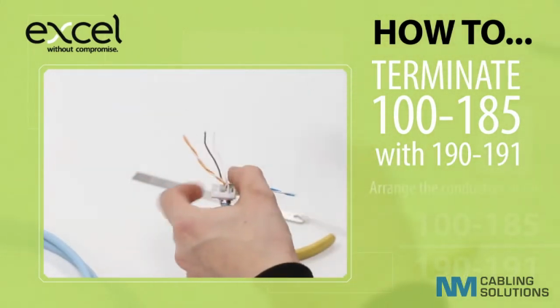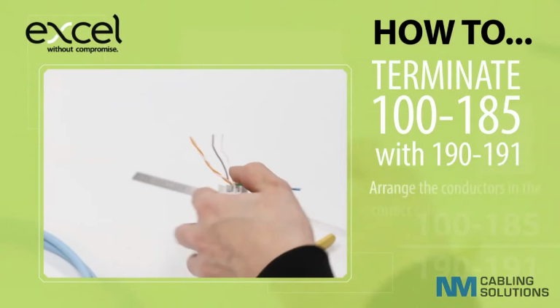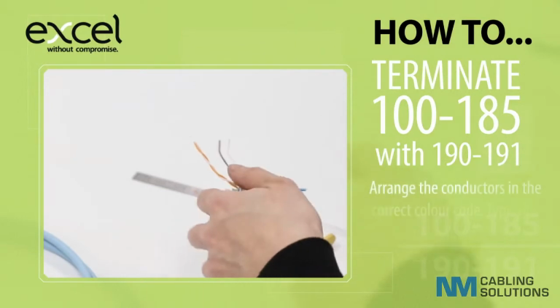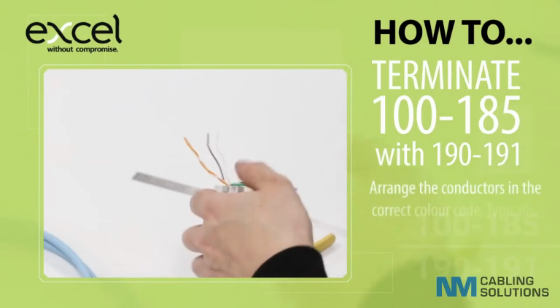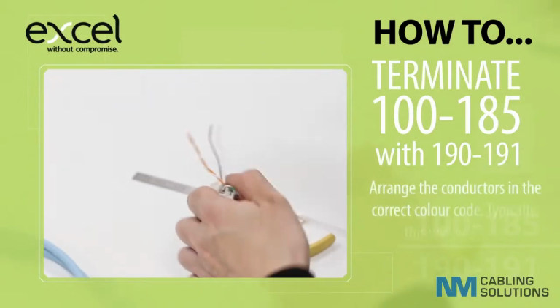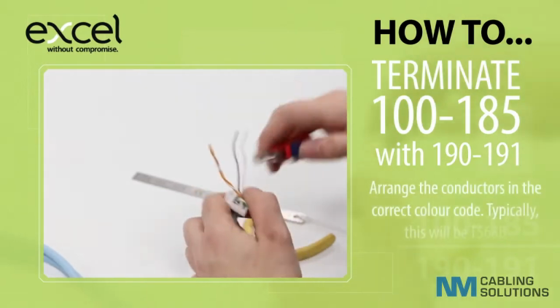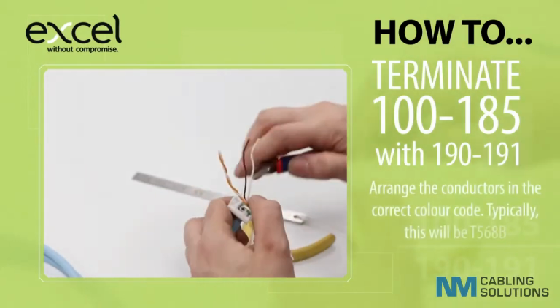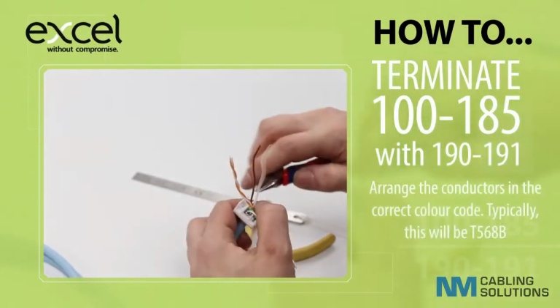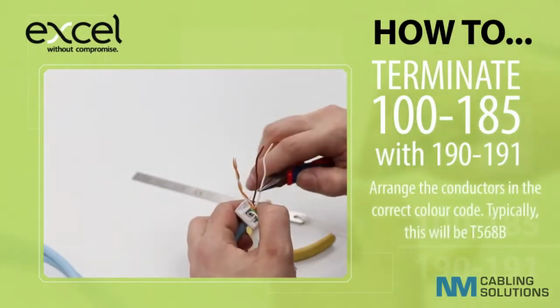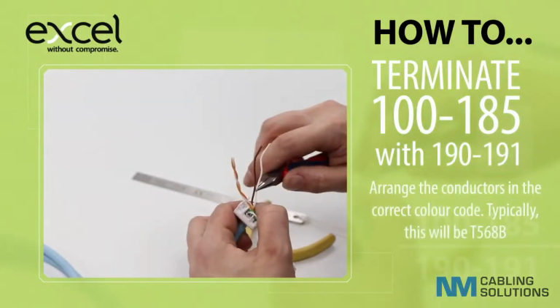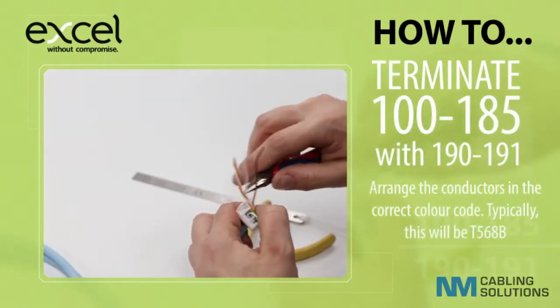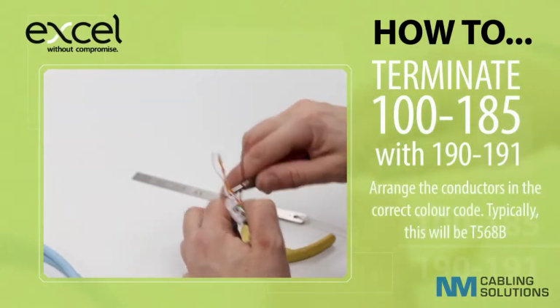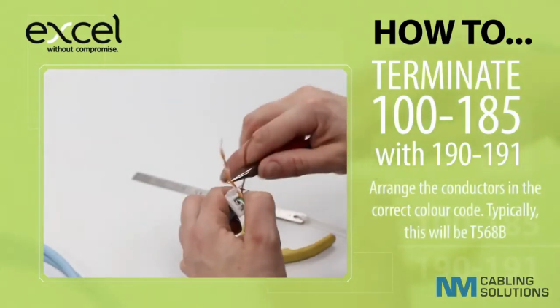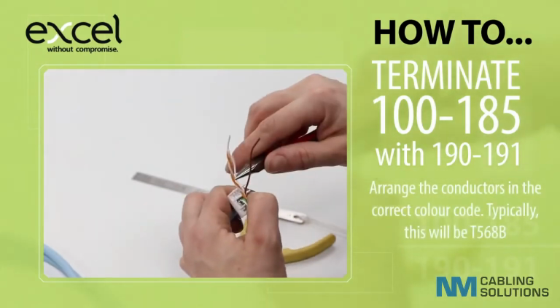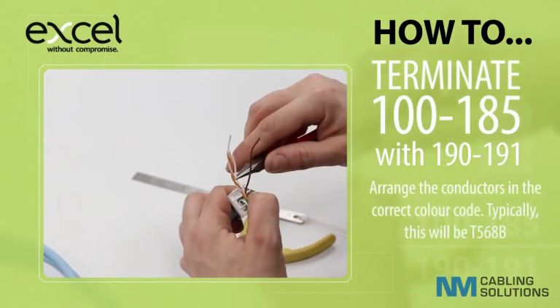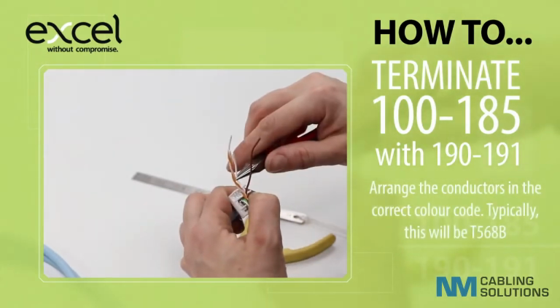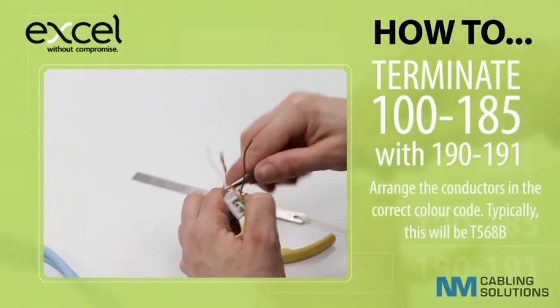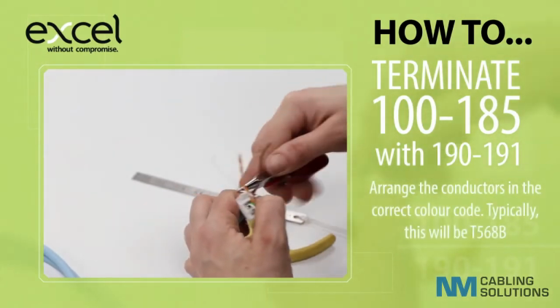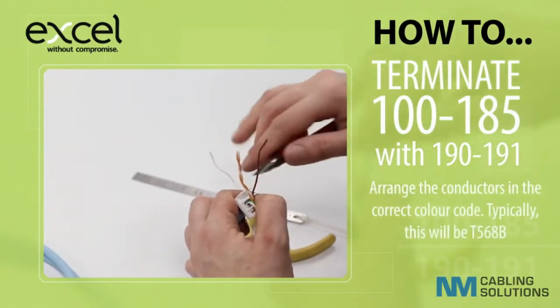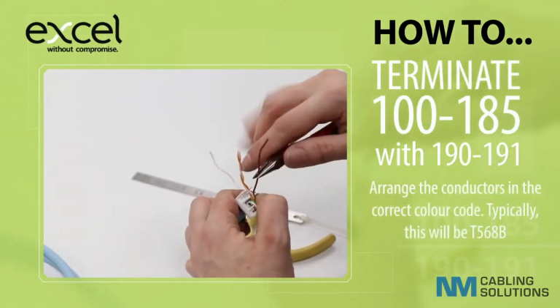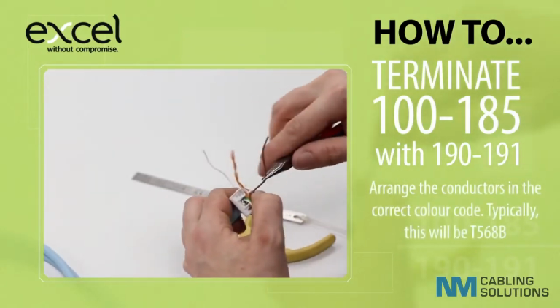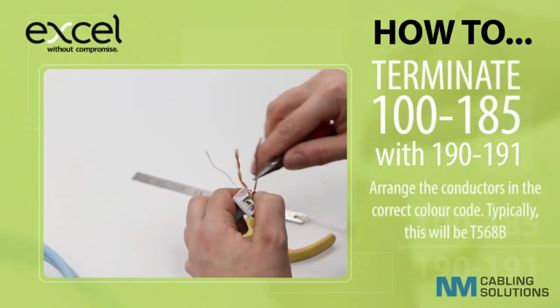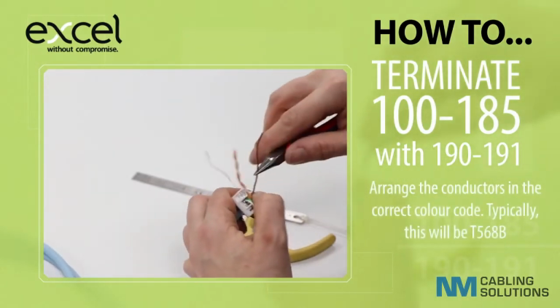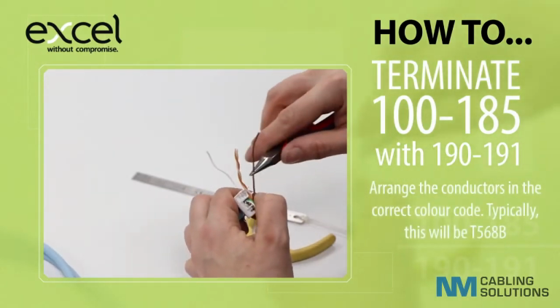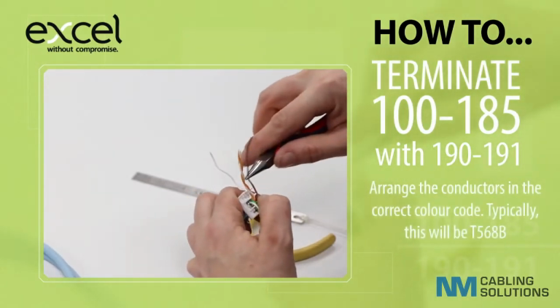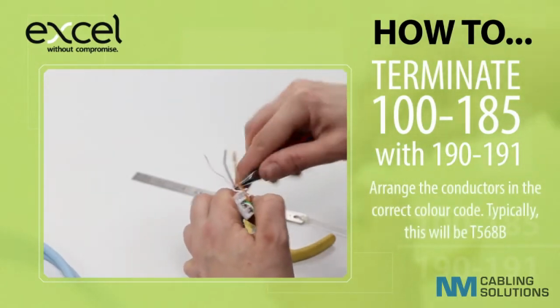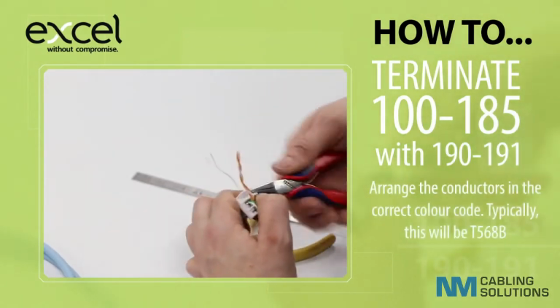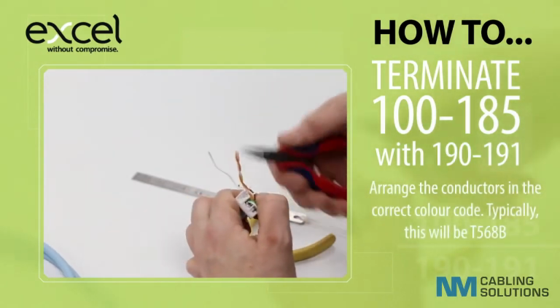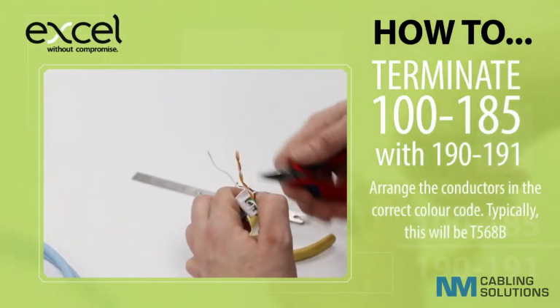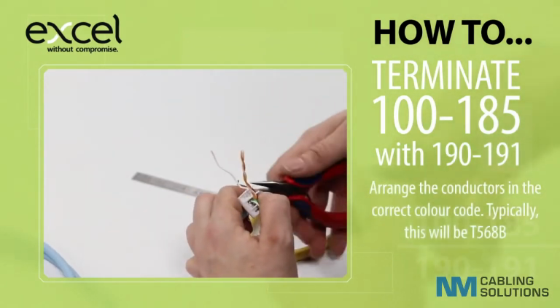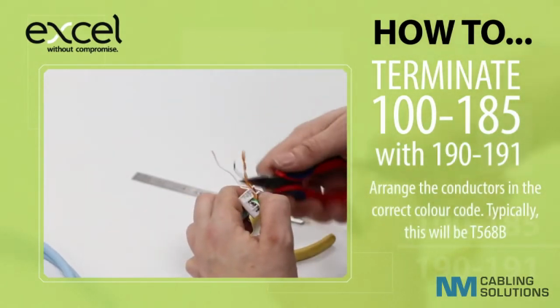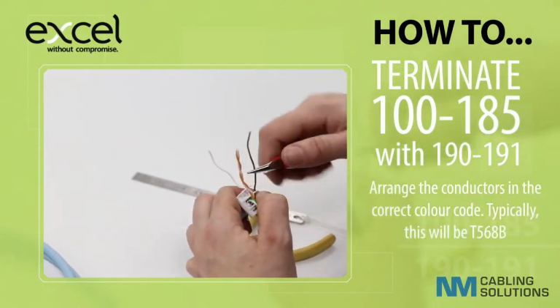Arrange the conductors in the correct colour code. Typically this will be T568B.